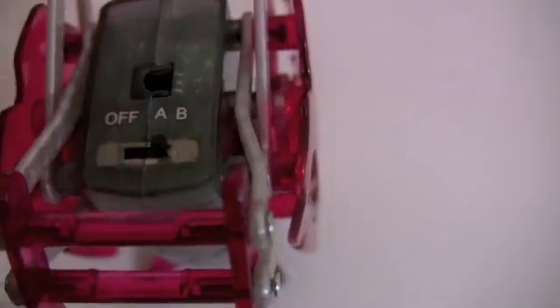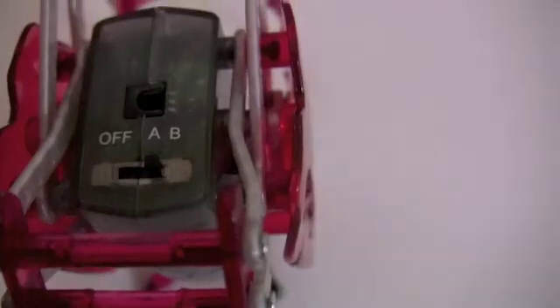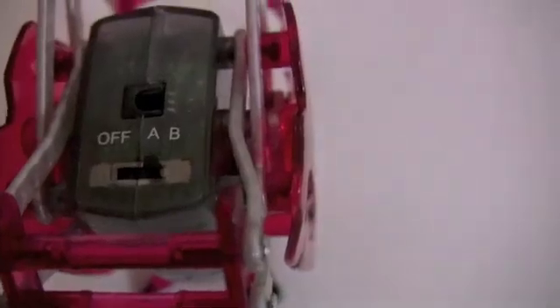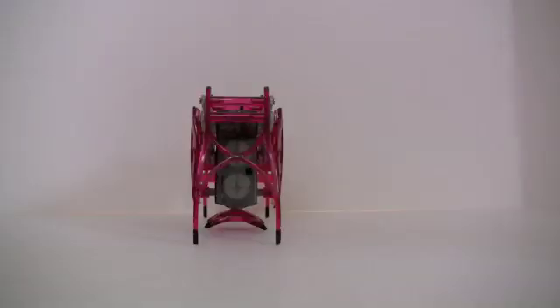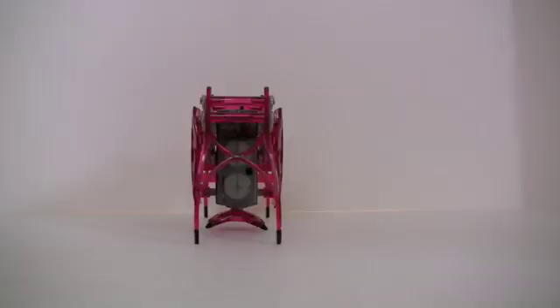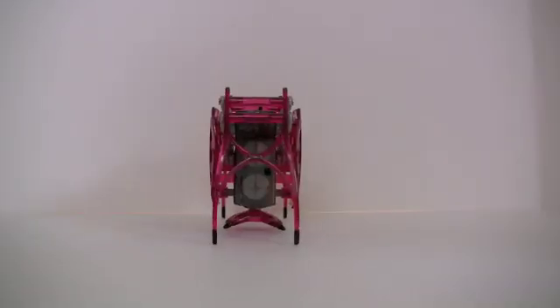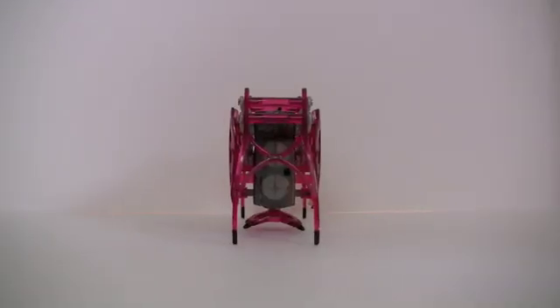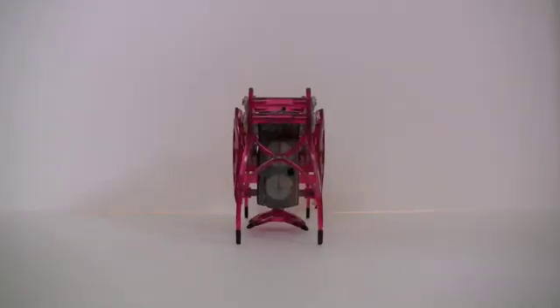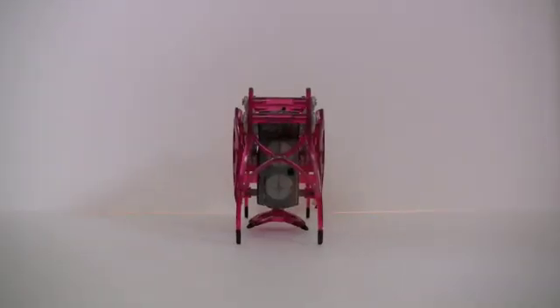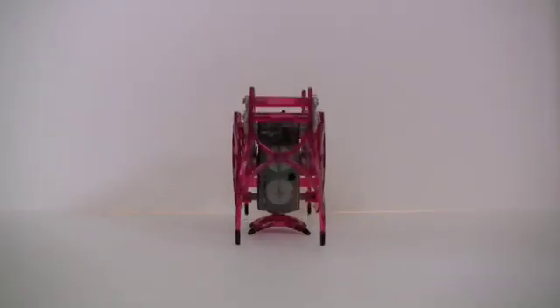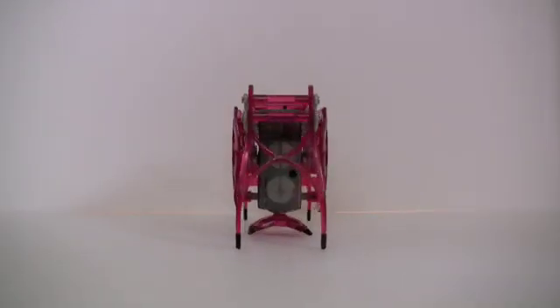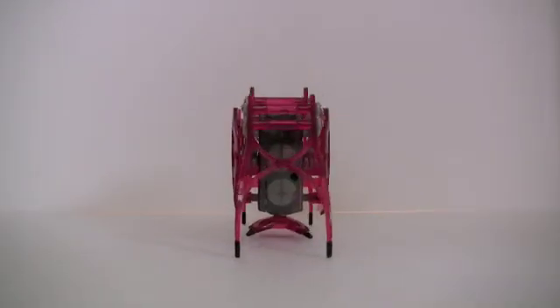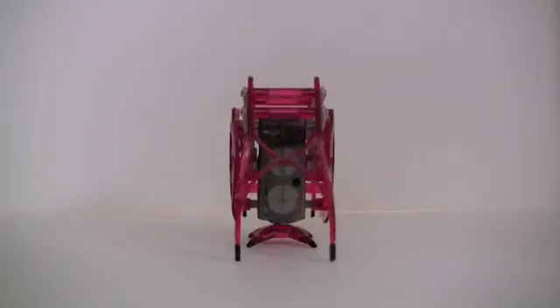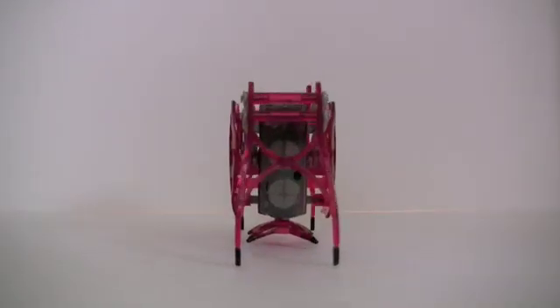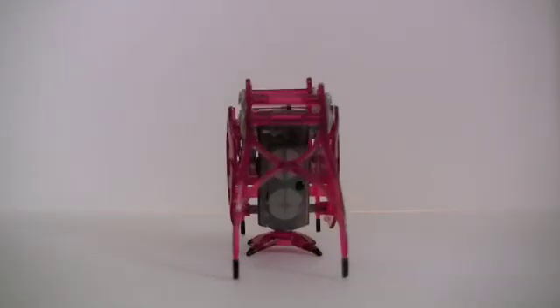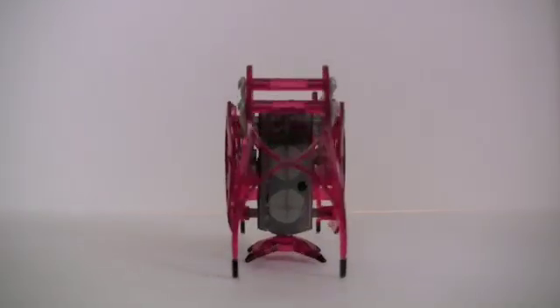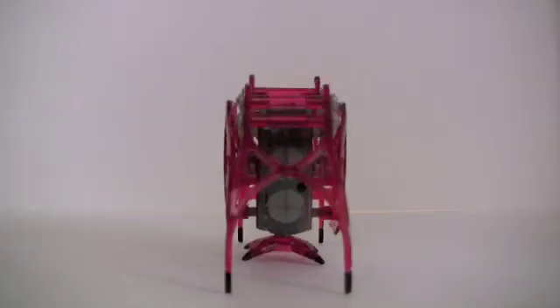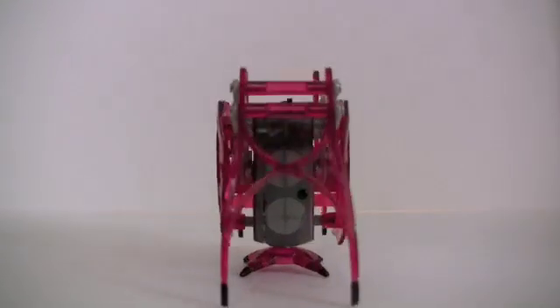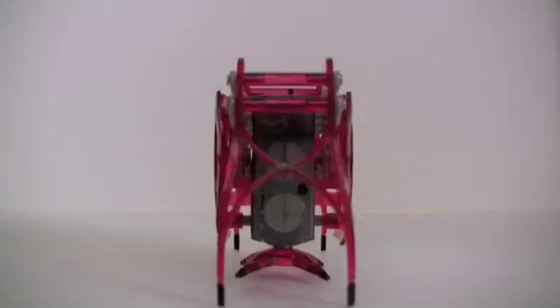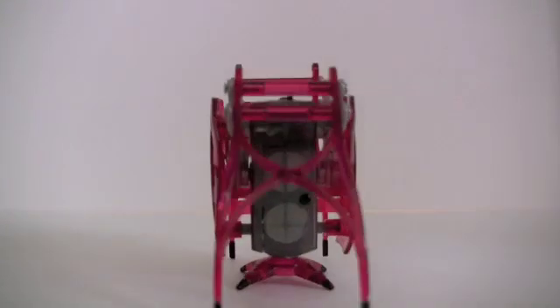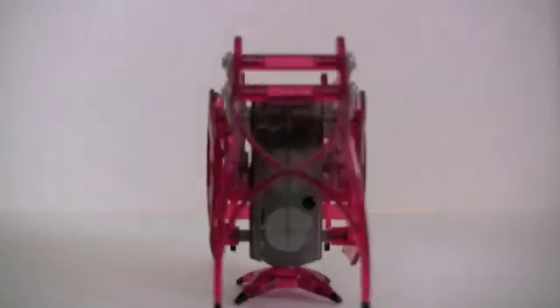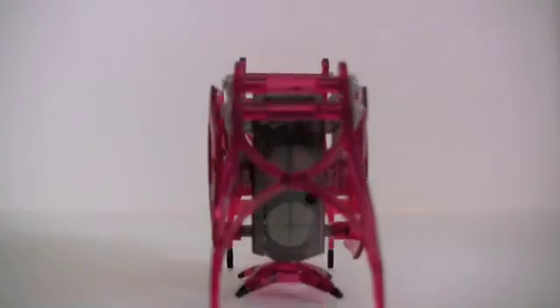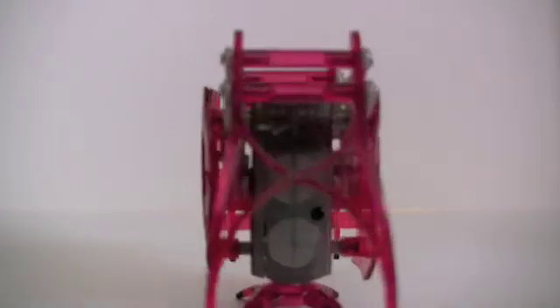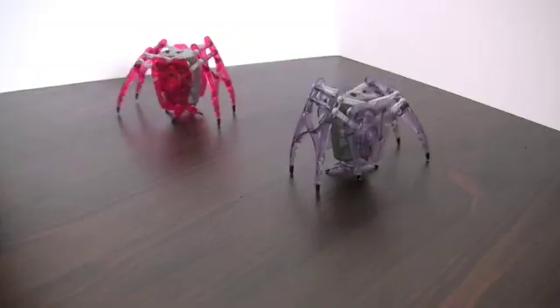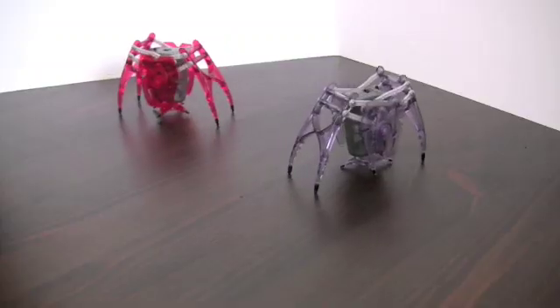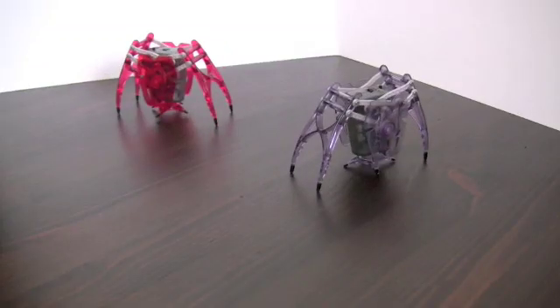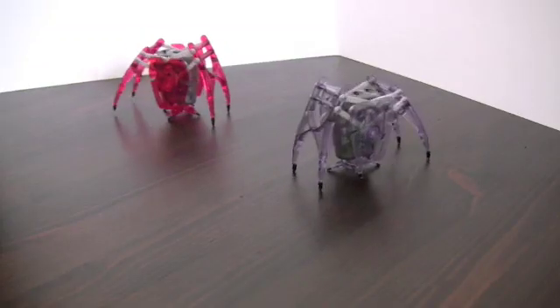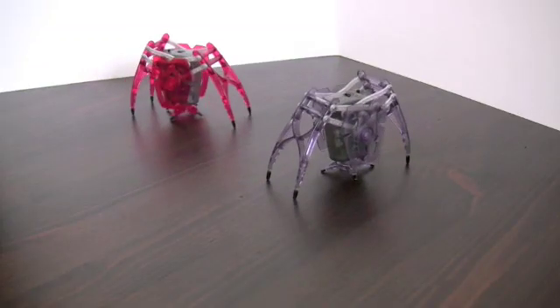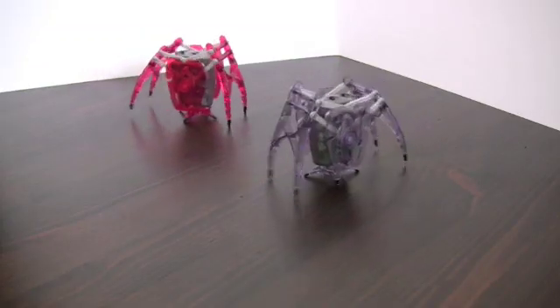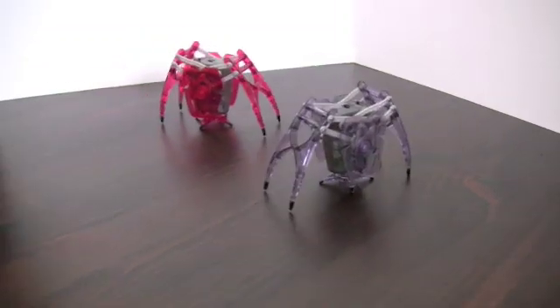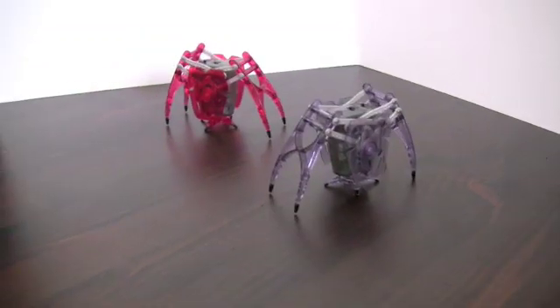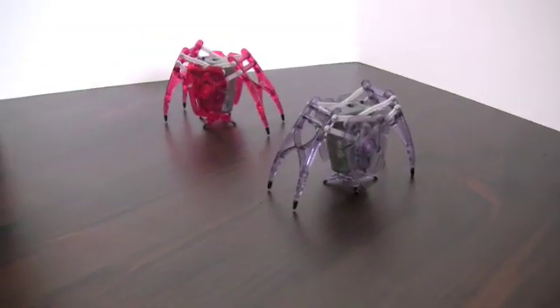The bugs are really fun to walk around, but I think it's time to see them battle it out, Wrestlemania style.